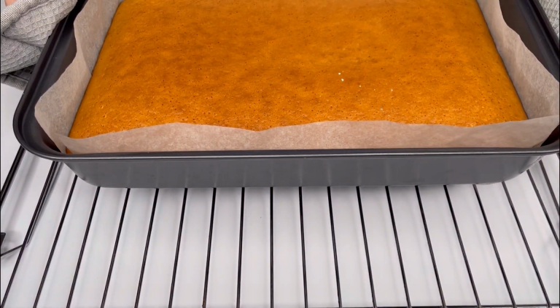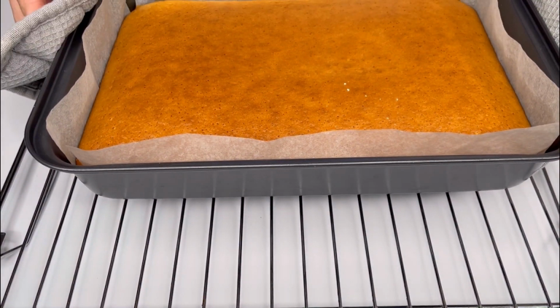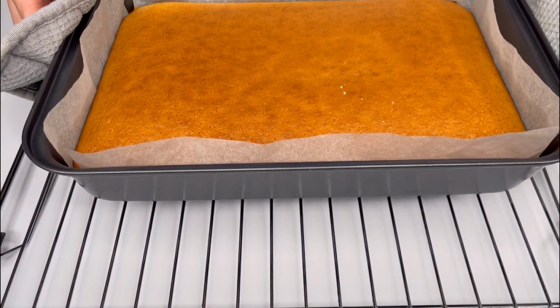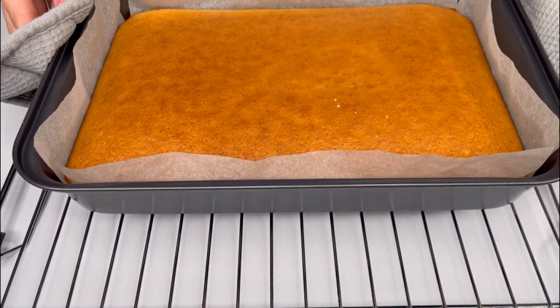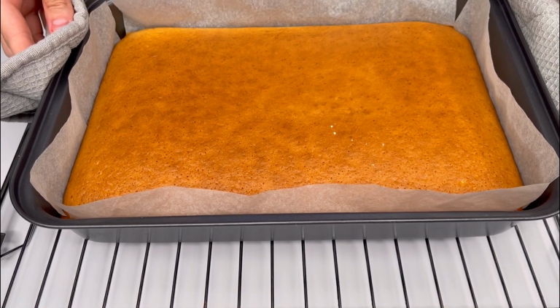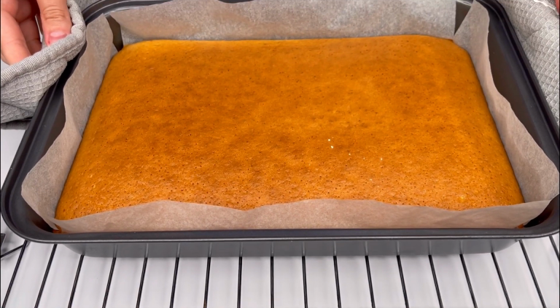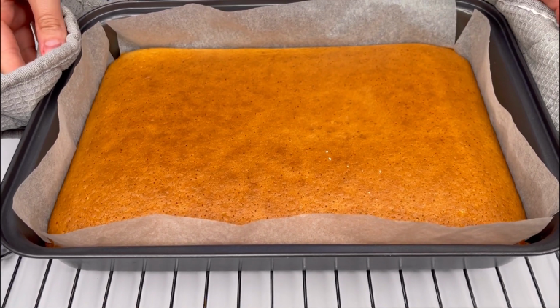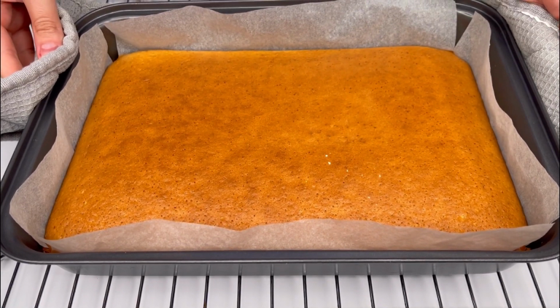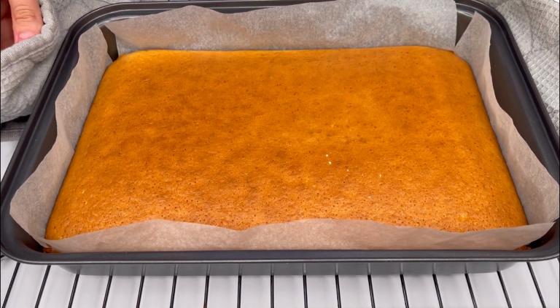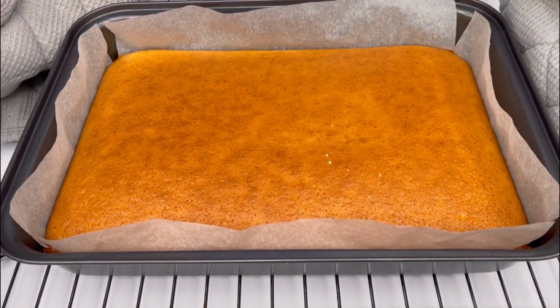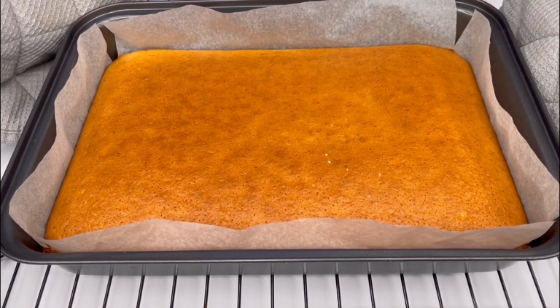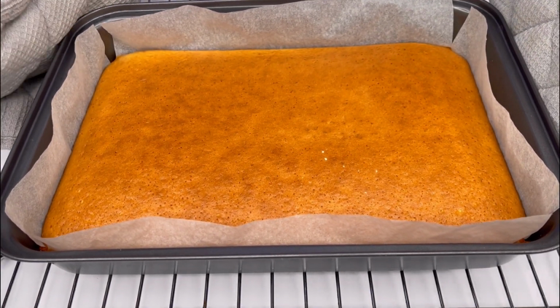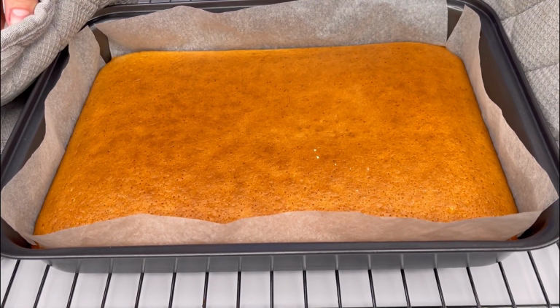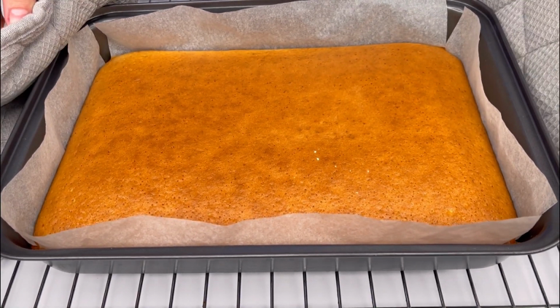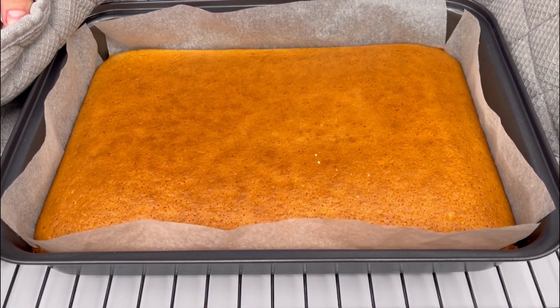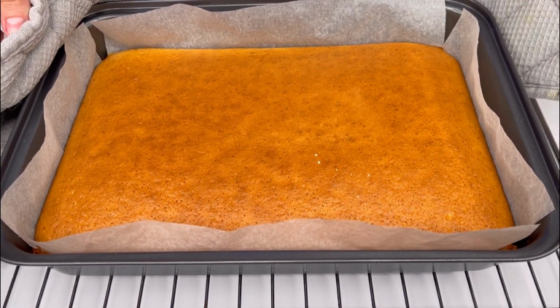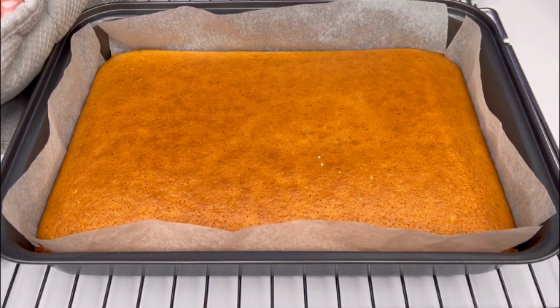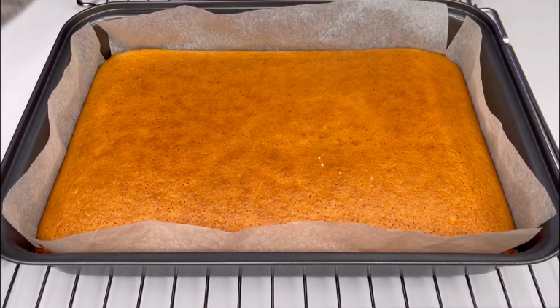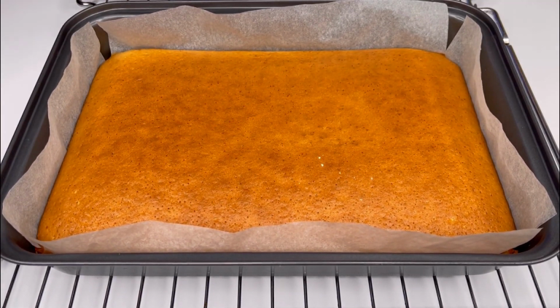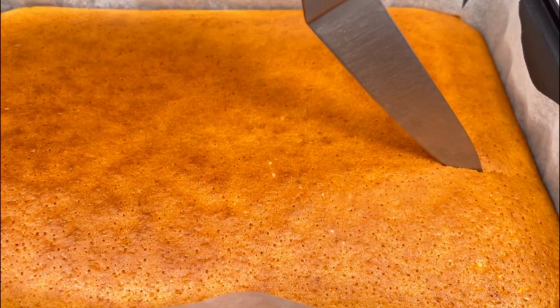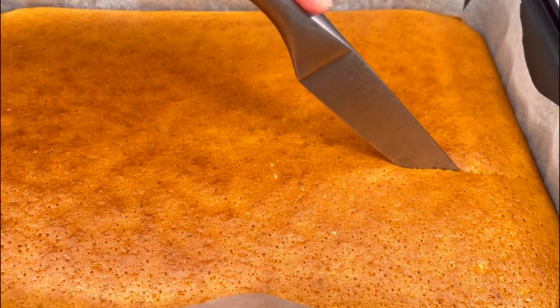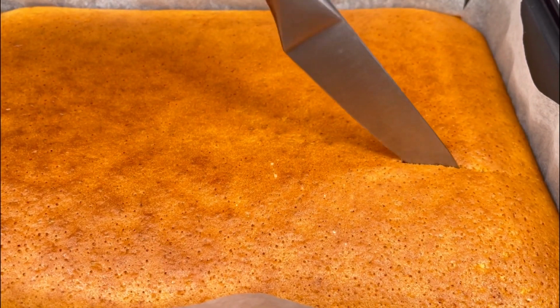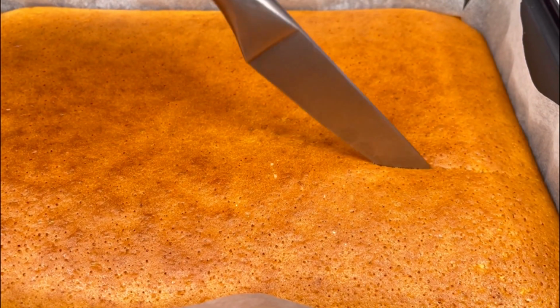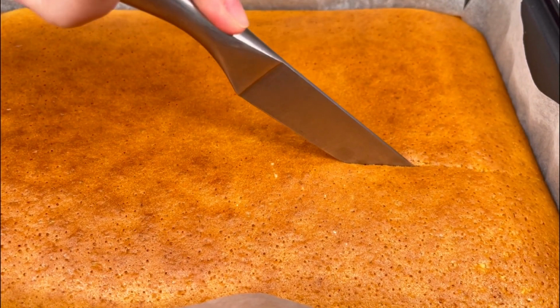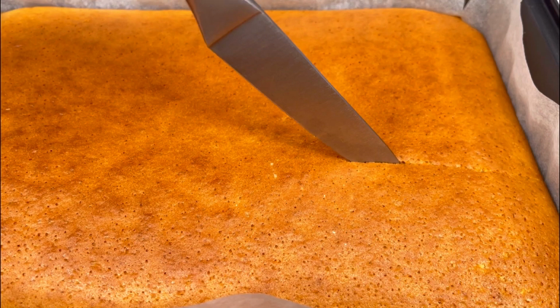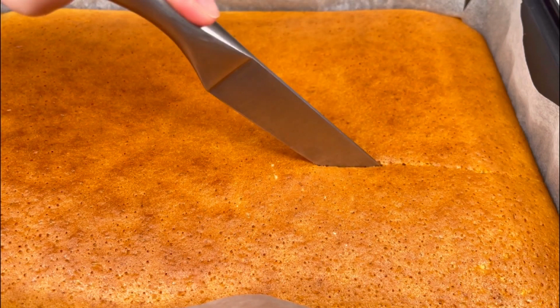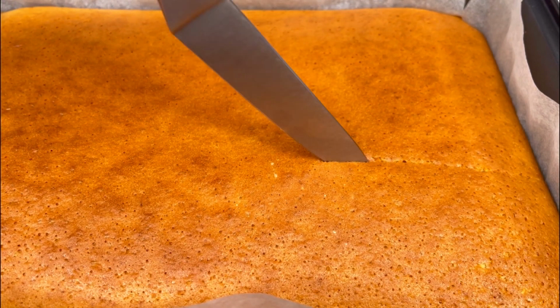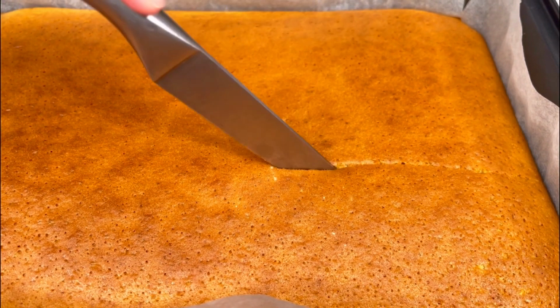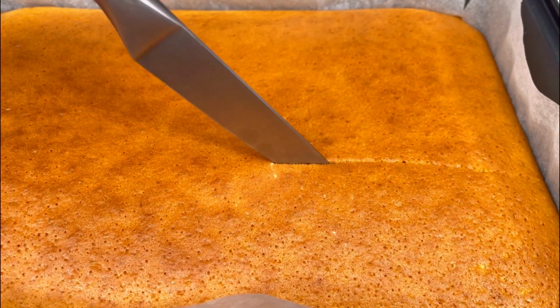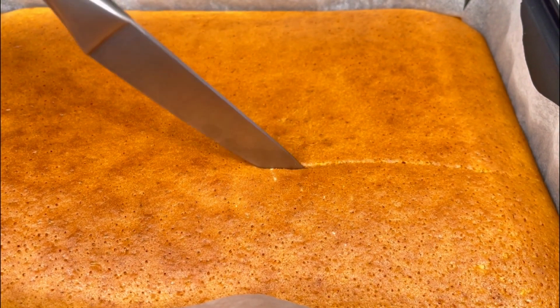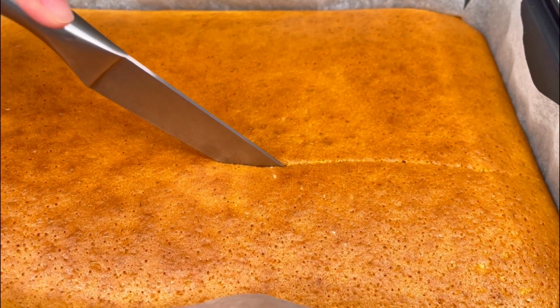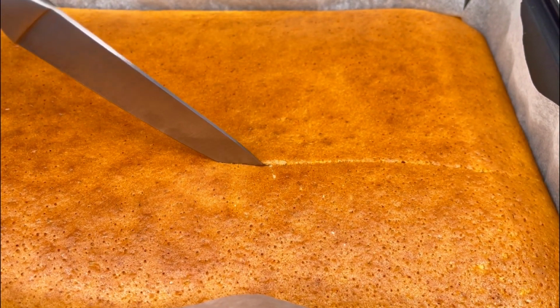After baking, let the pie cool. You can sprinkle it with powdered sugar if you like.